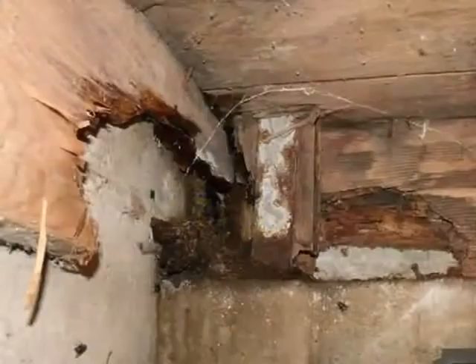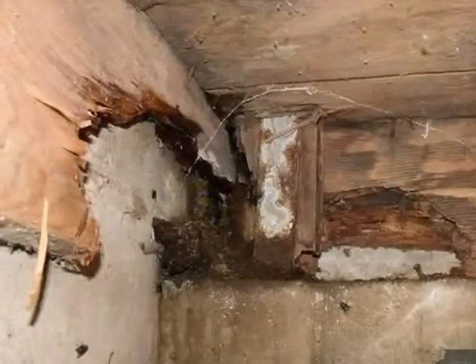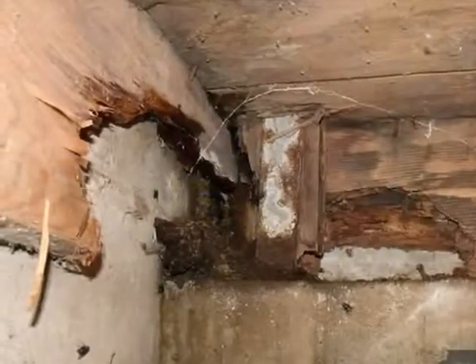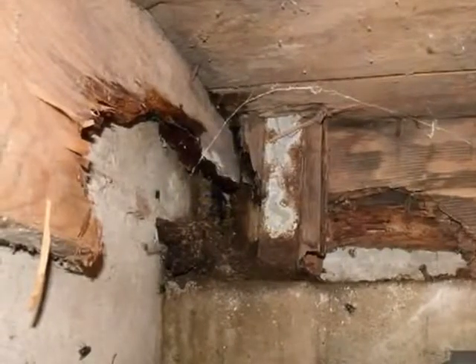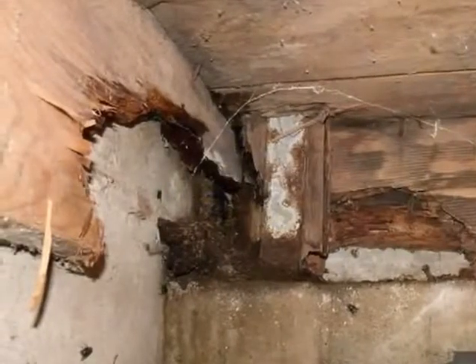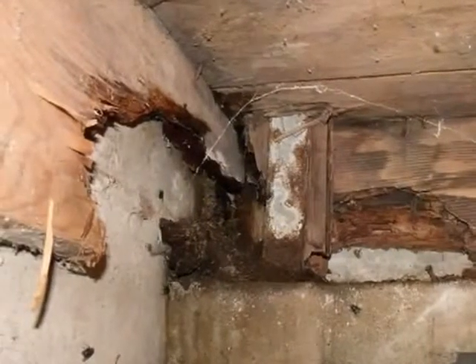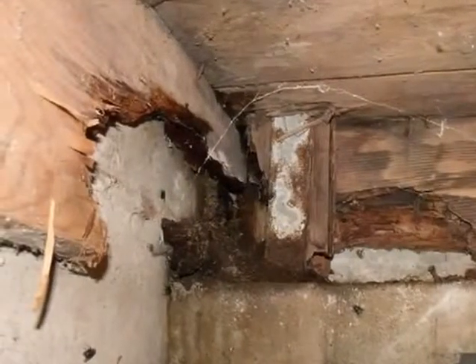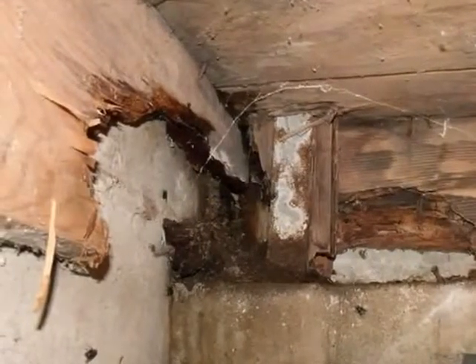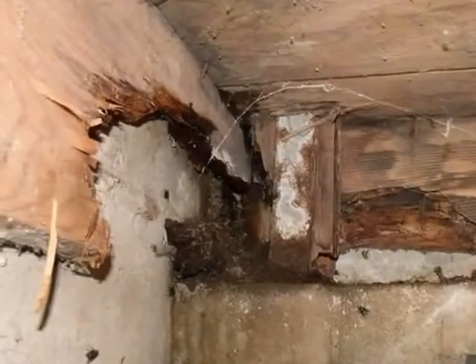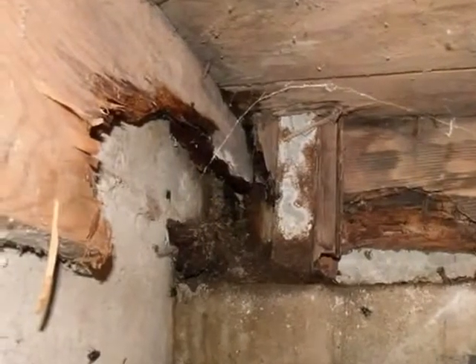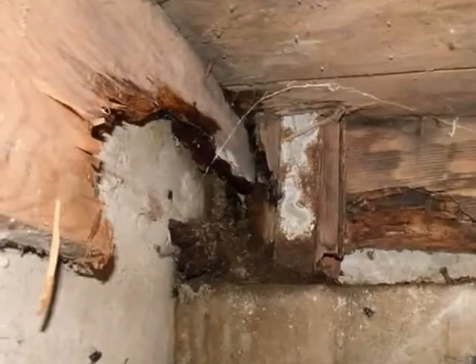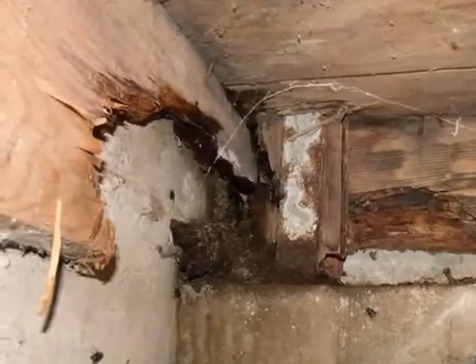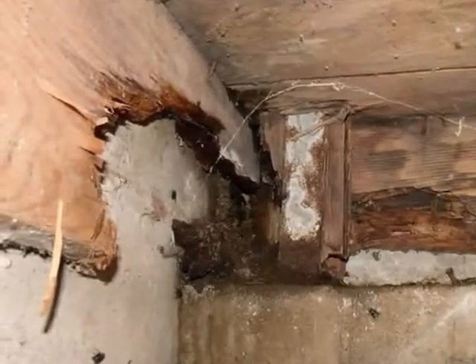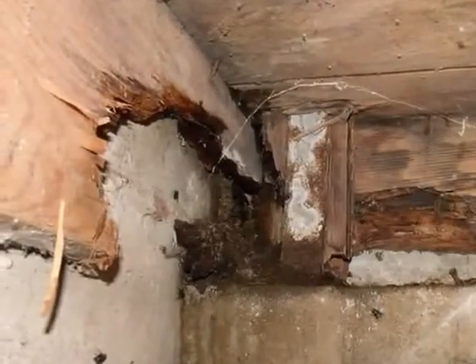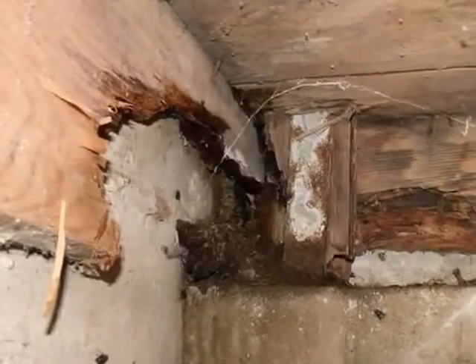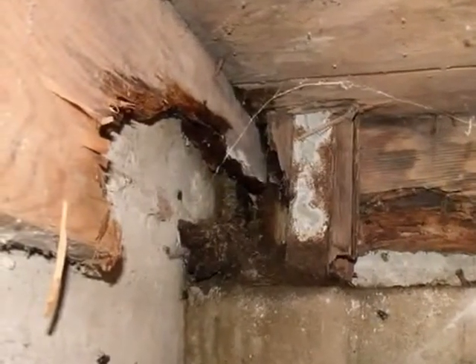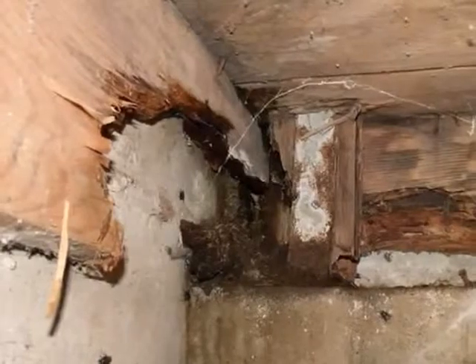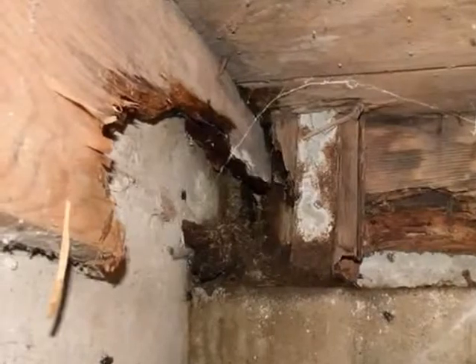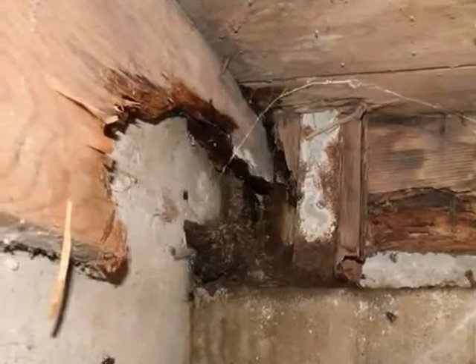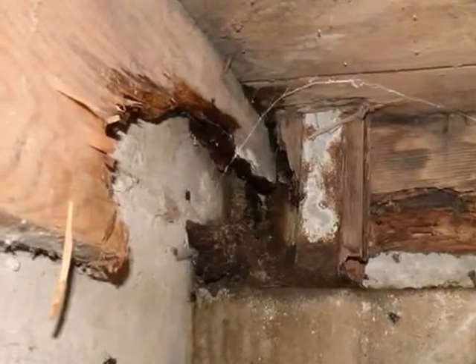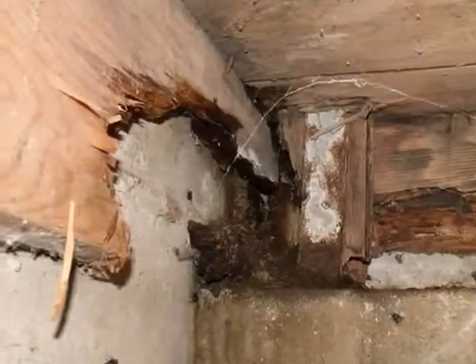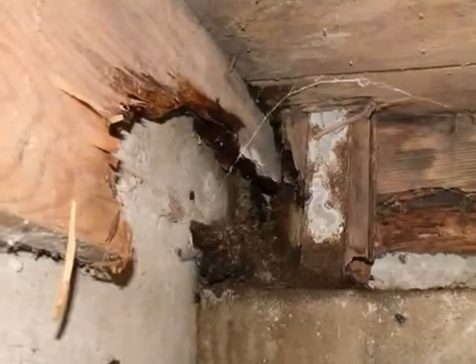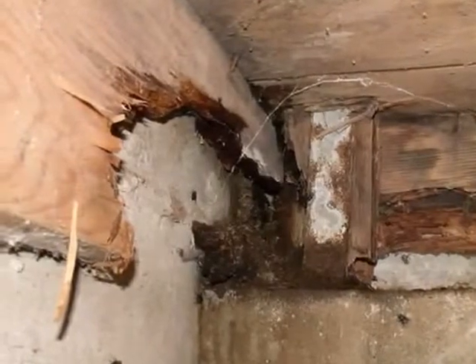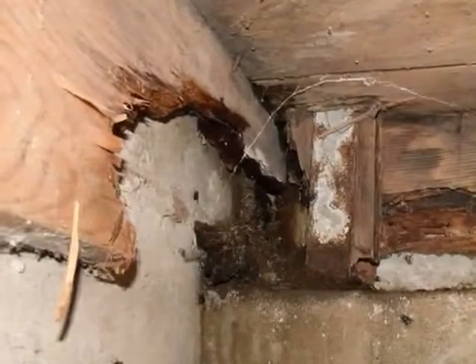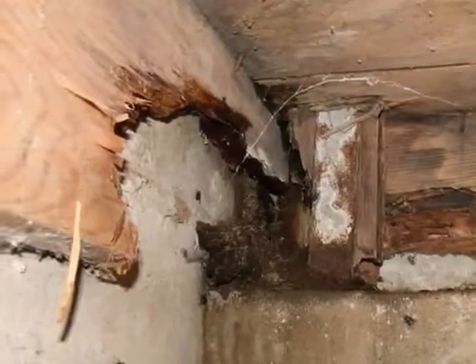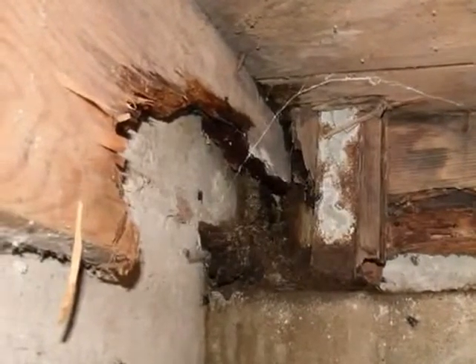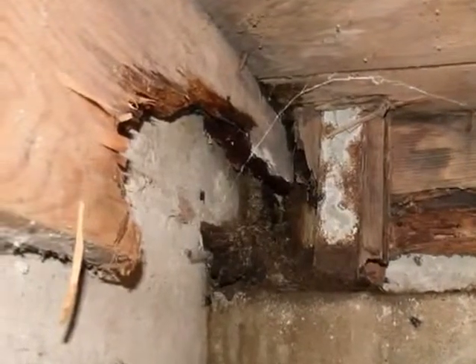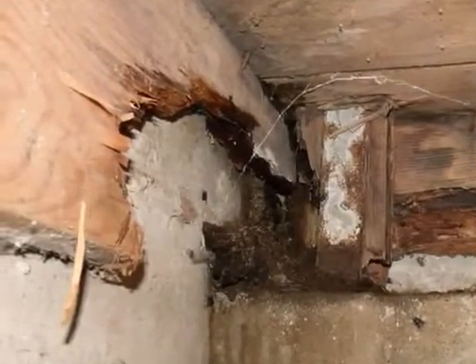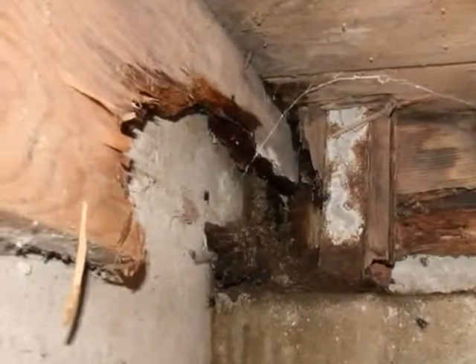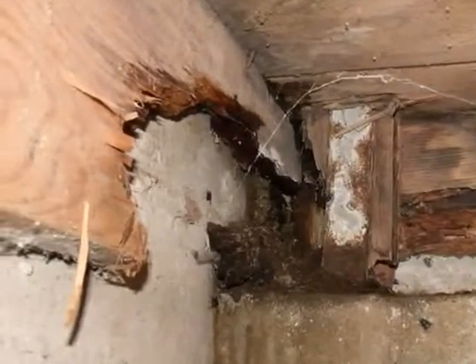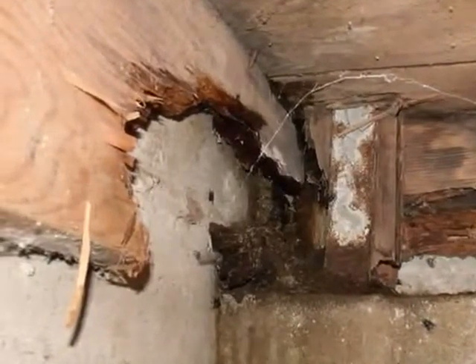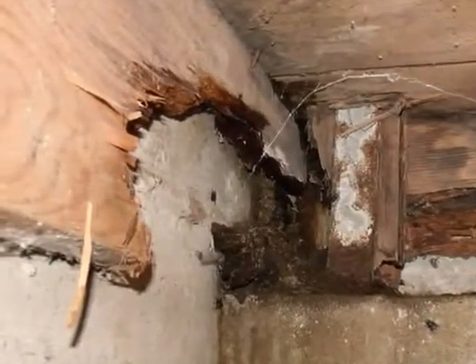In the damp Pacific Northwest, wood decay fungi, or rot, is the most common of the wood-destroying organisms.